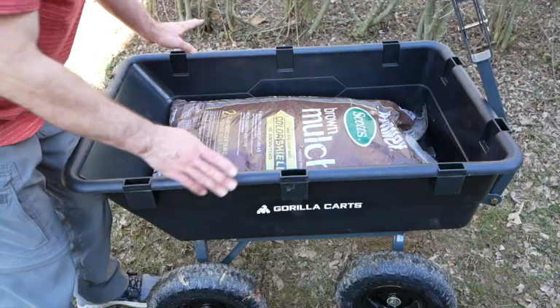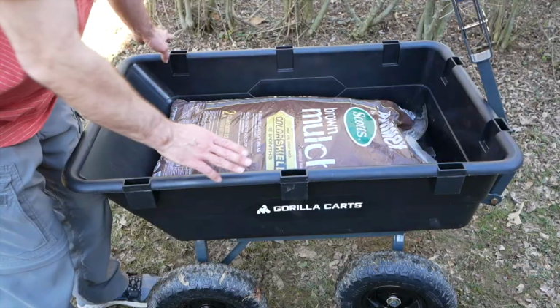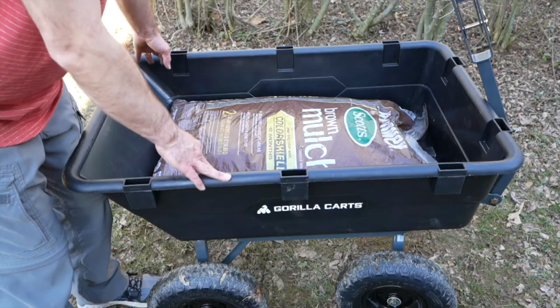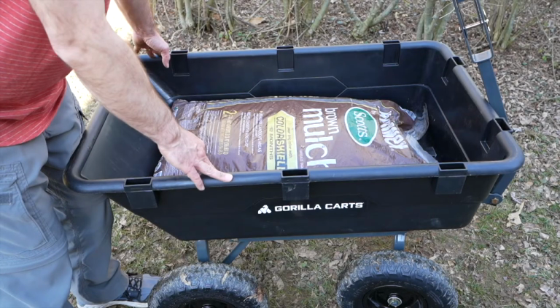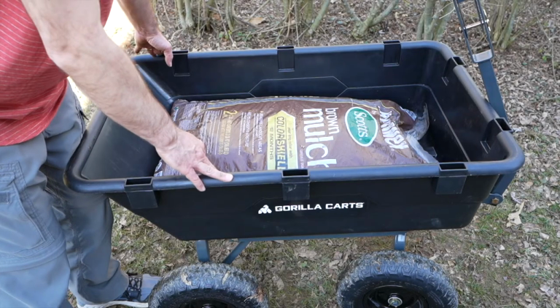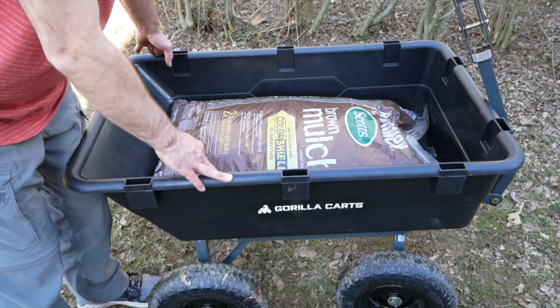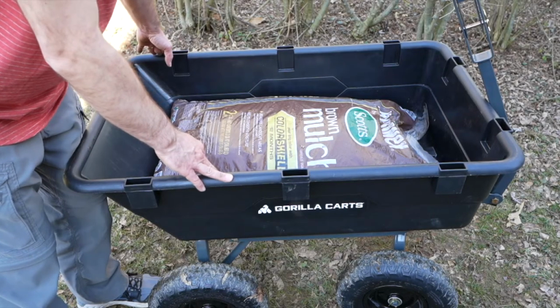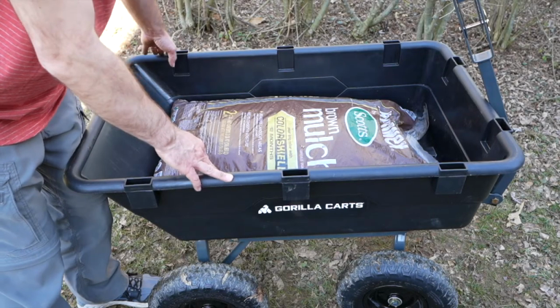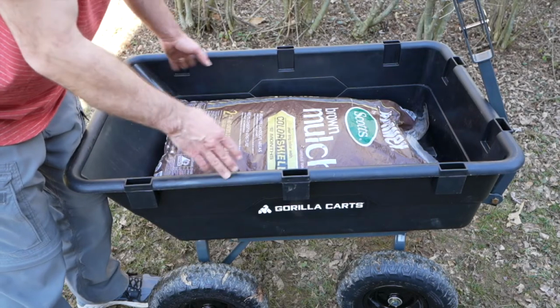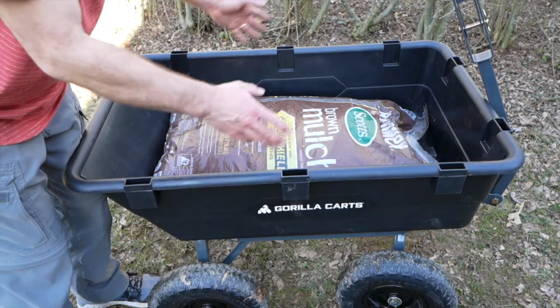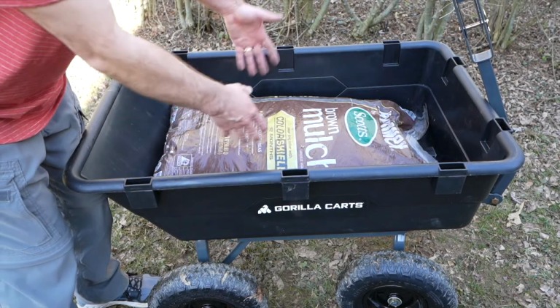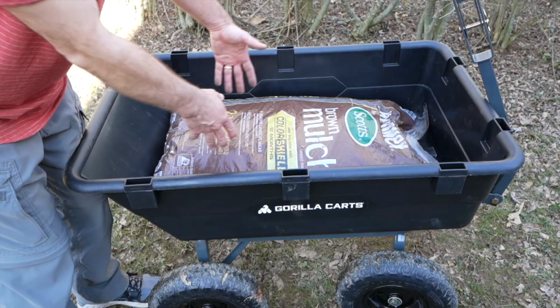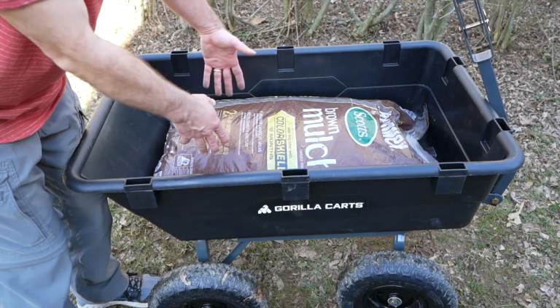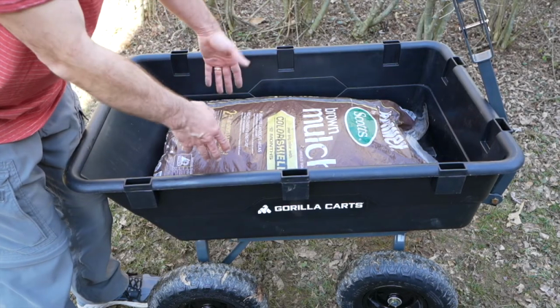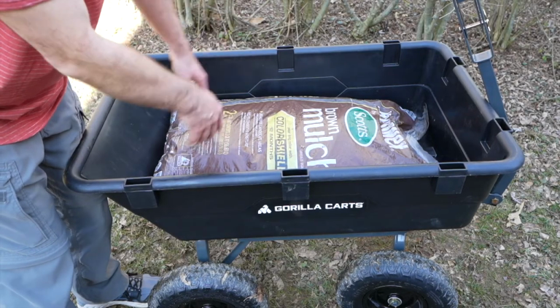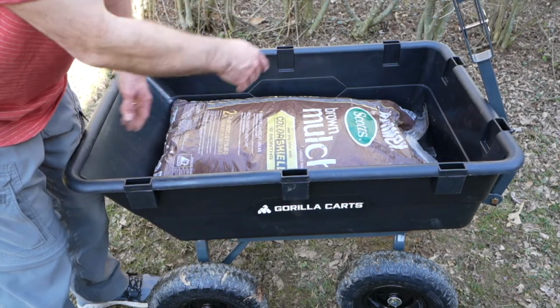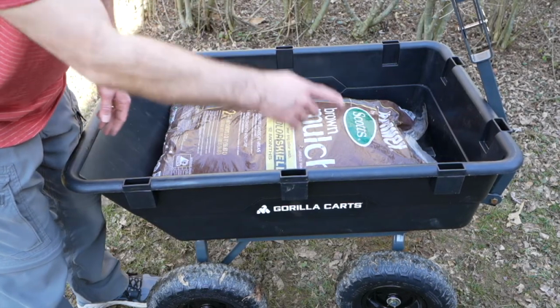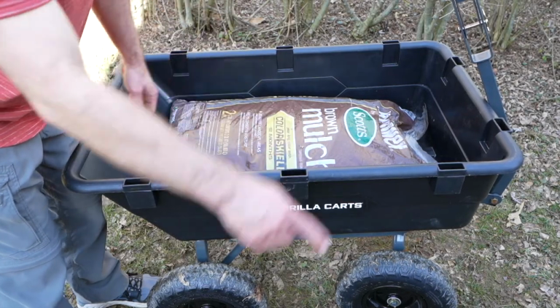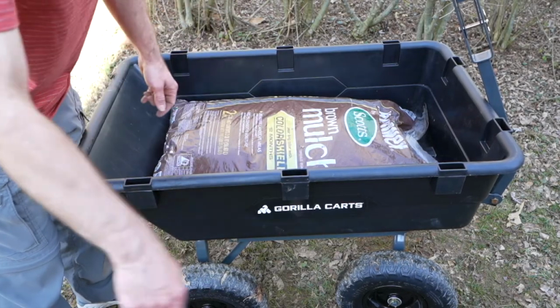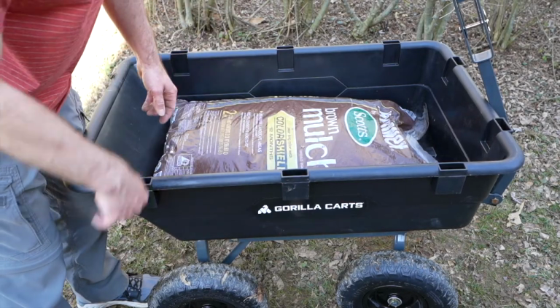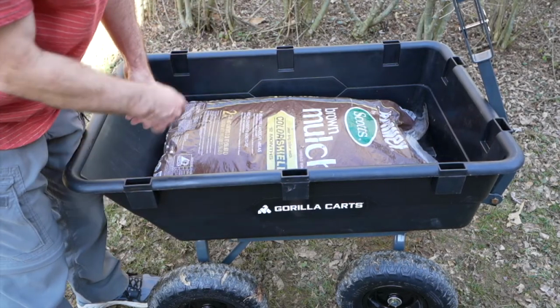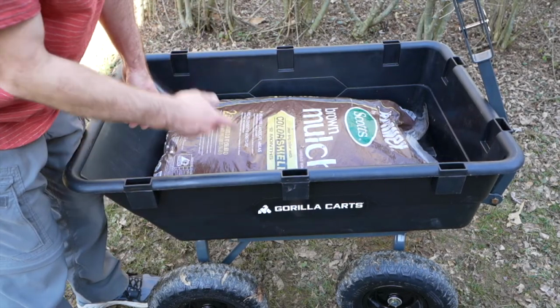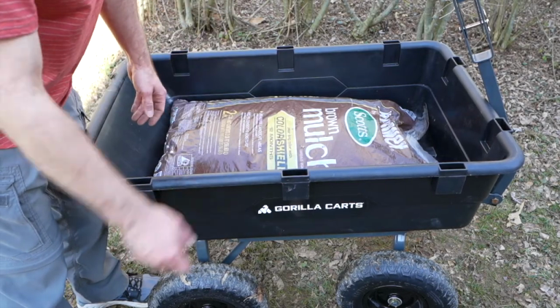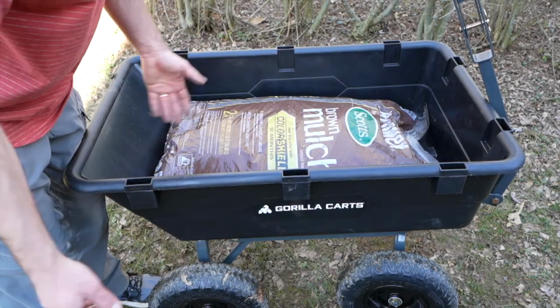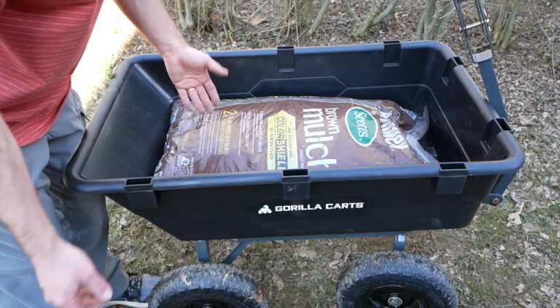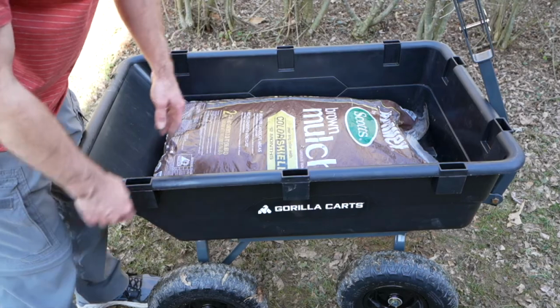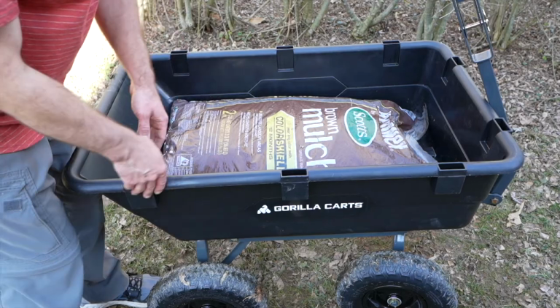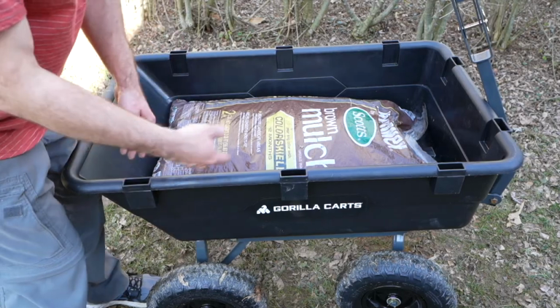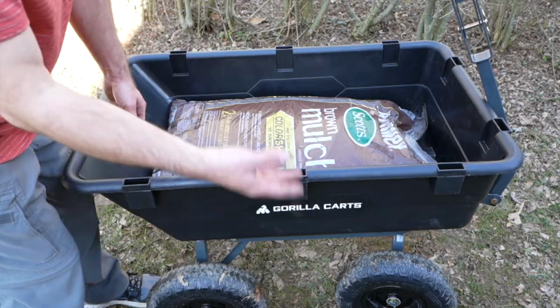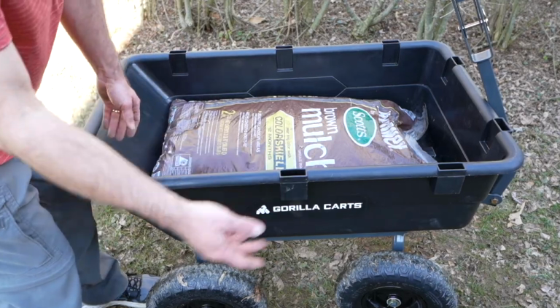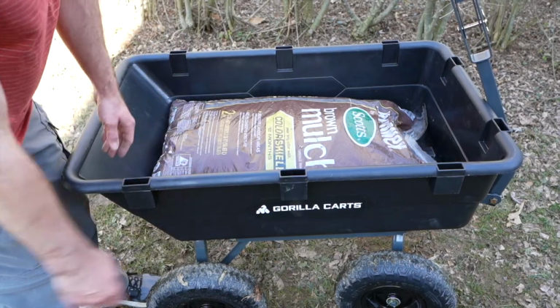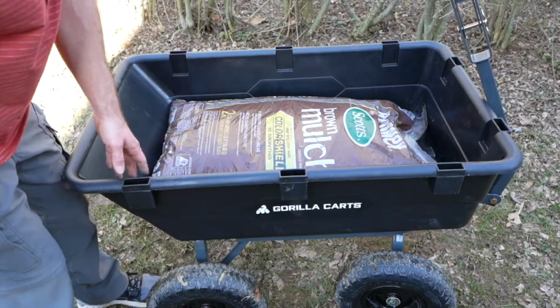Another benefit of this cart that we like is that we can put a bunch of our kids in here and they can get some rides as we pull them around the yard or even take them to the park.